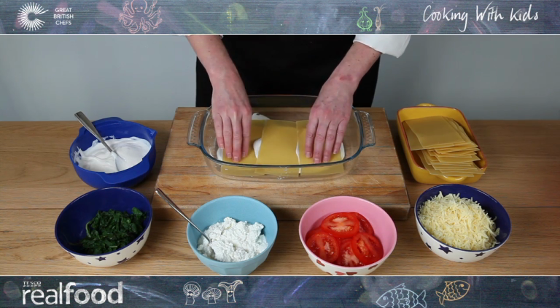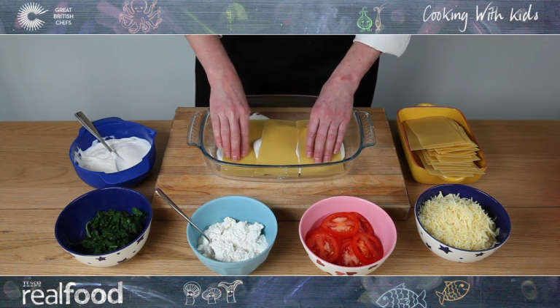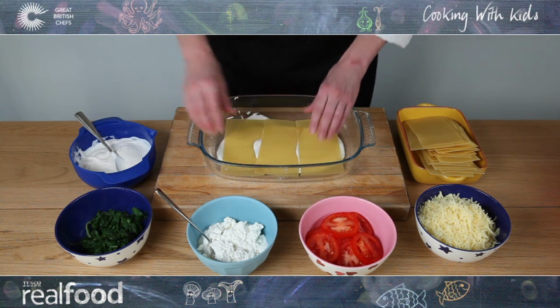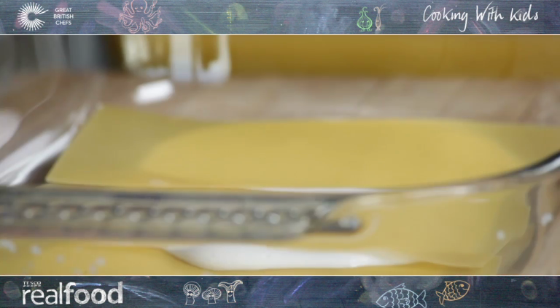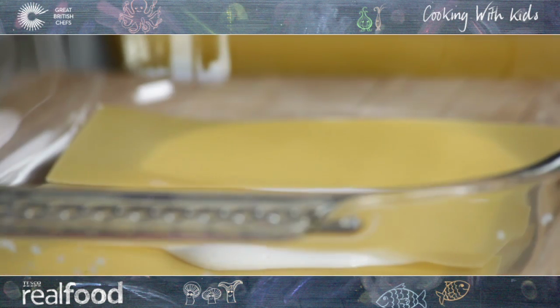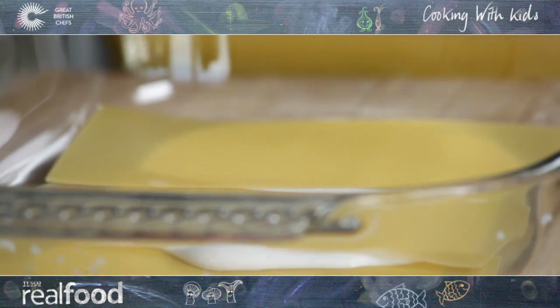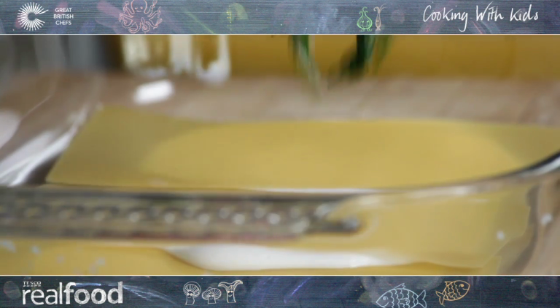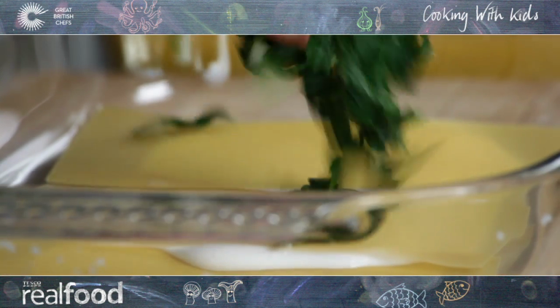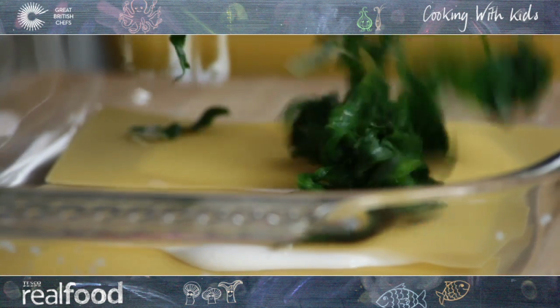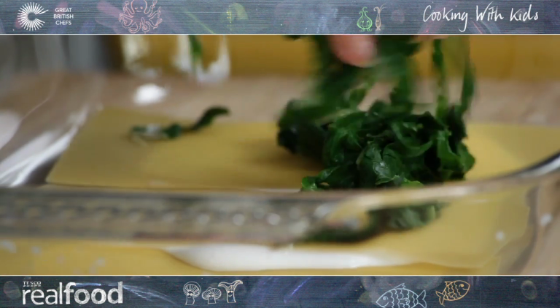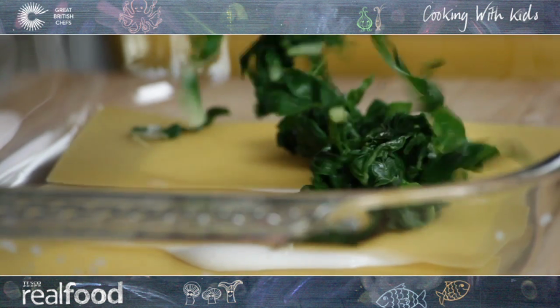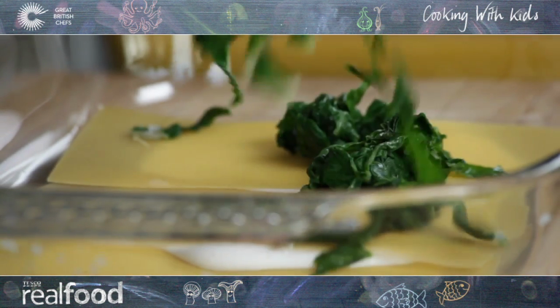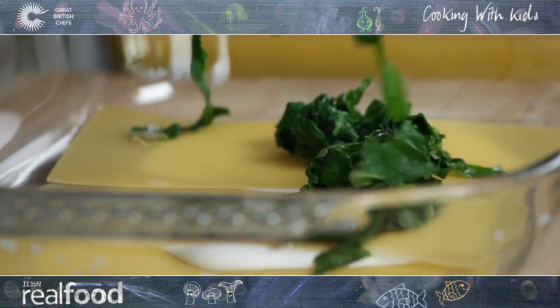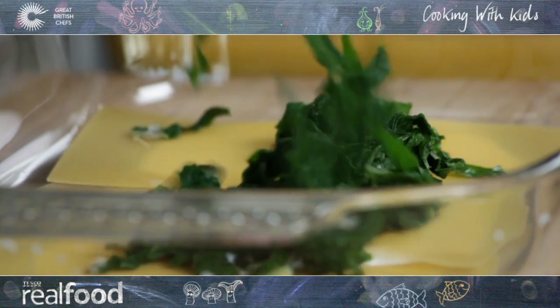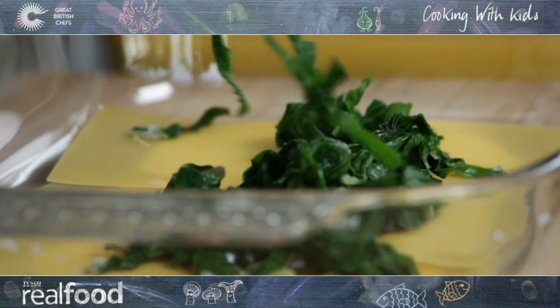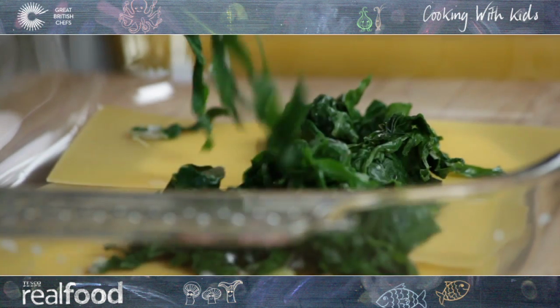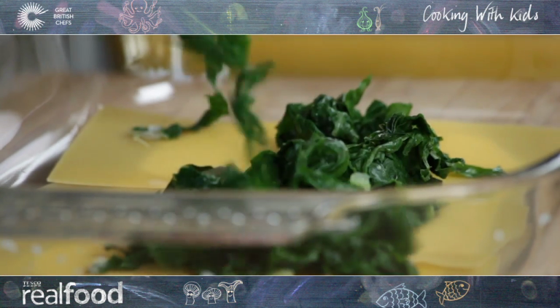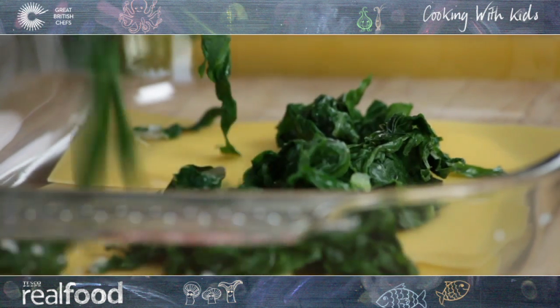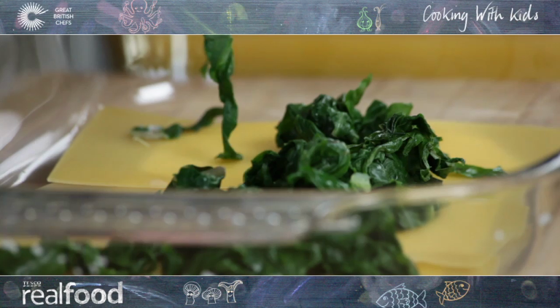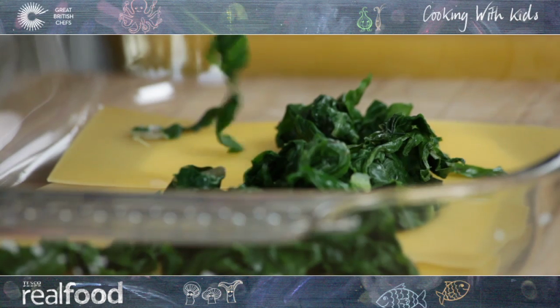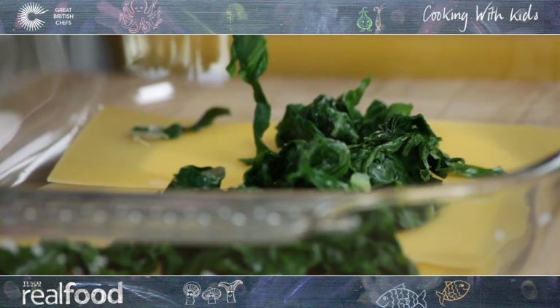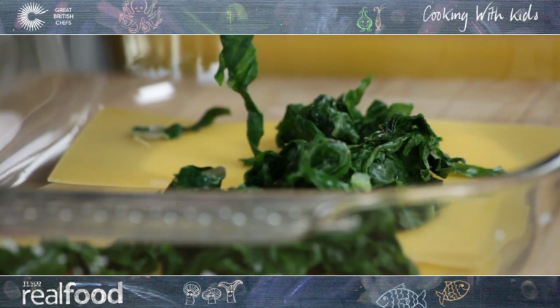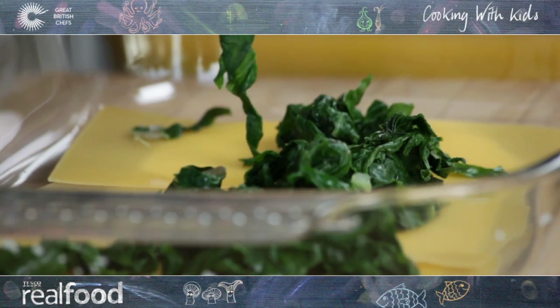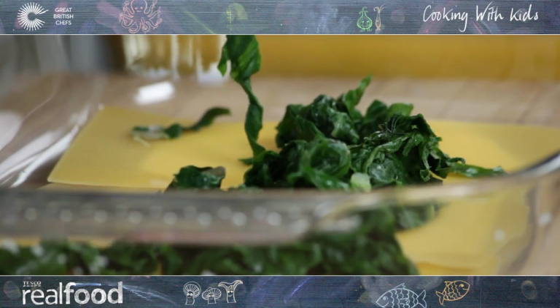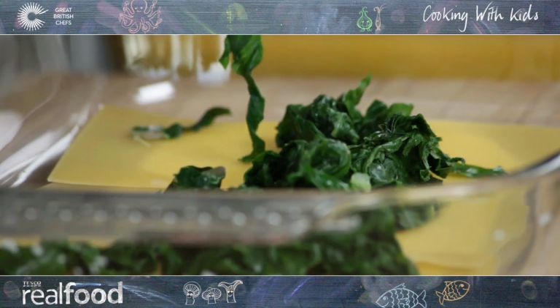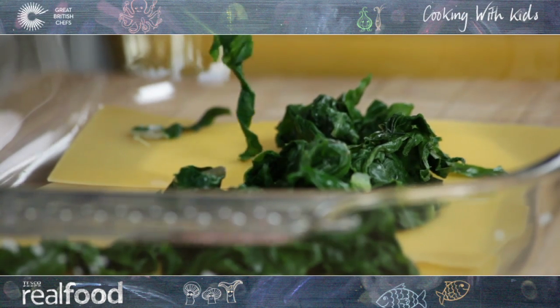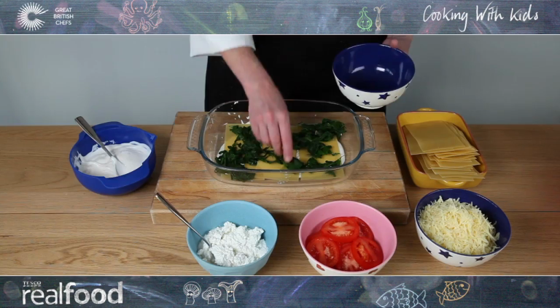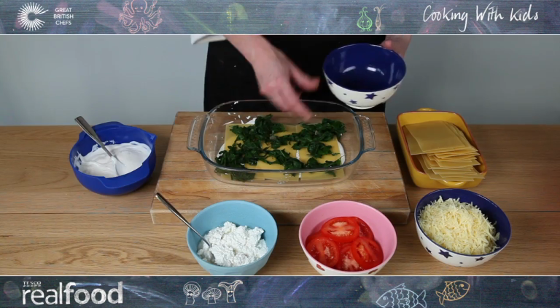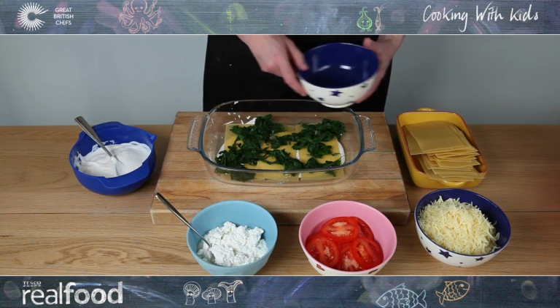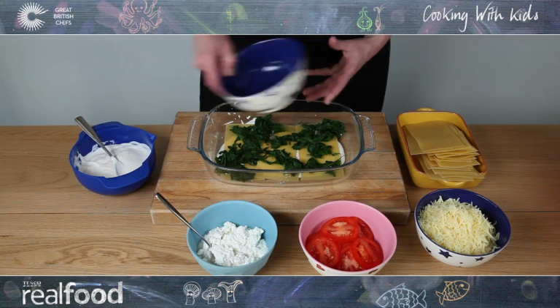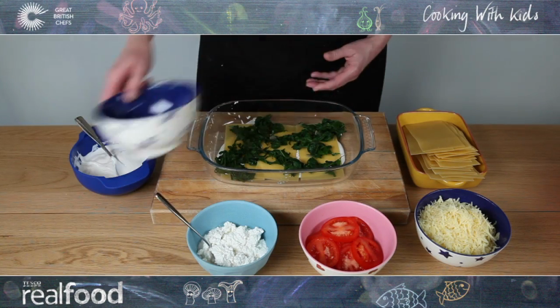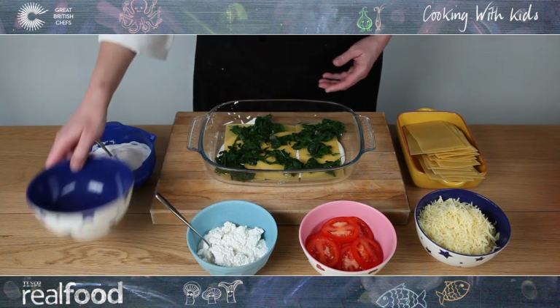Add your favourite filling. We're using ricotta, spinach and tomato.